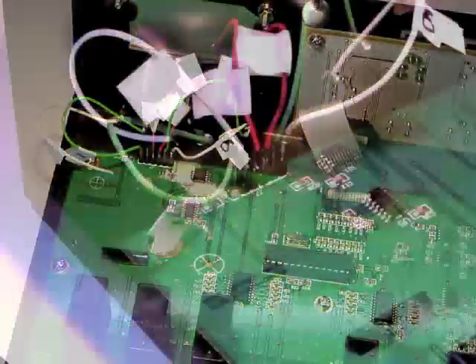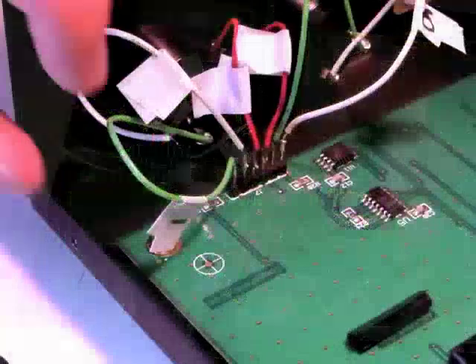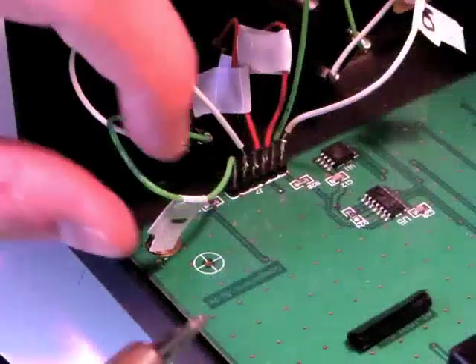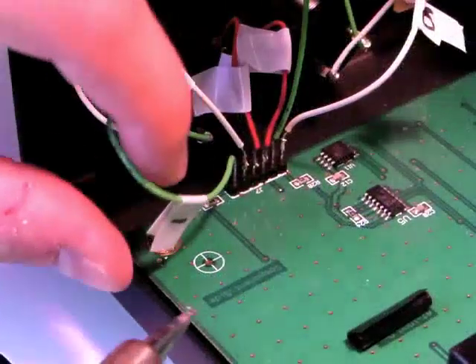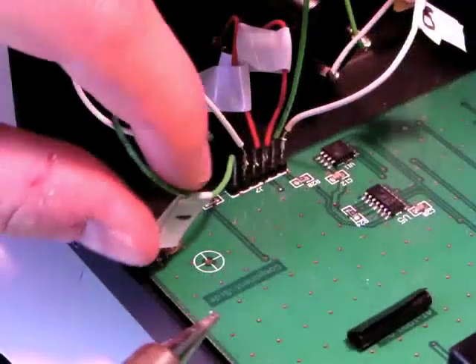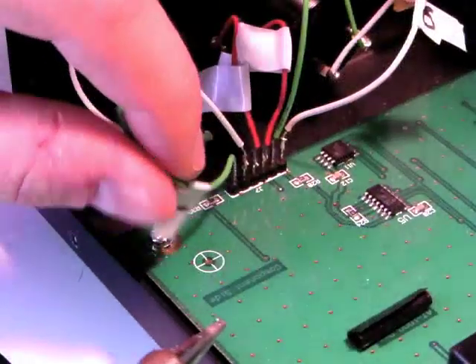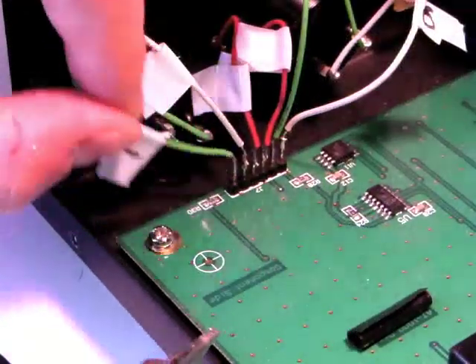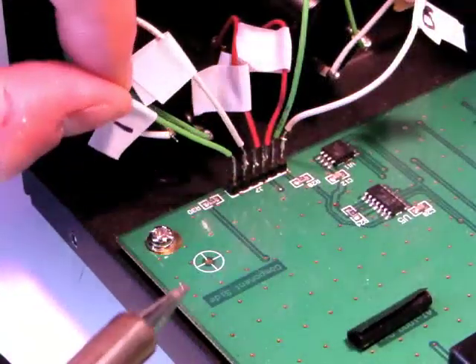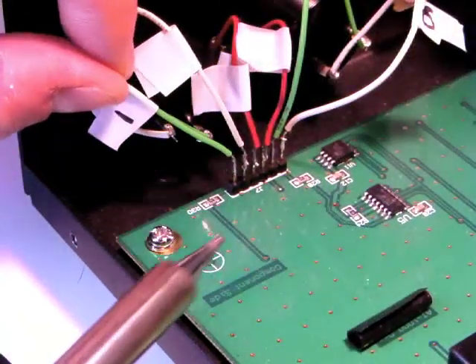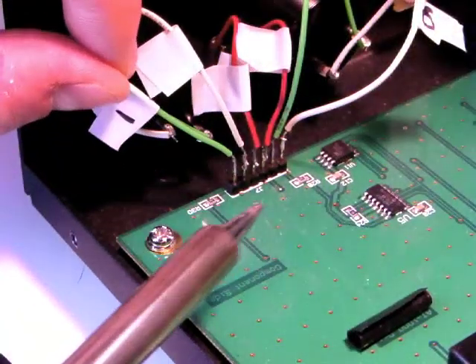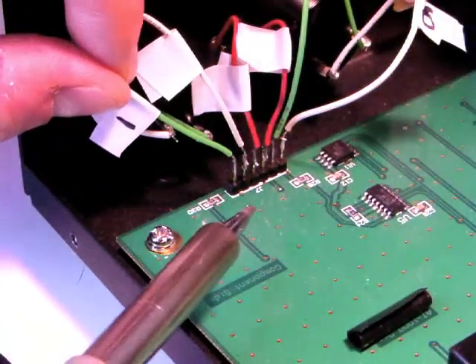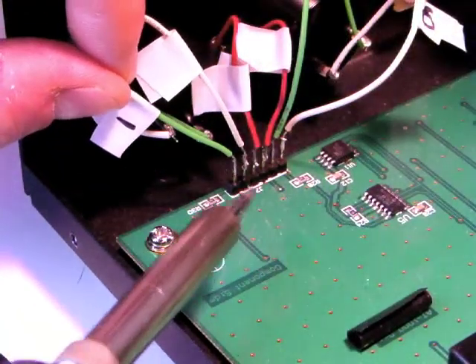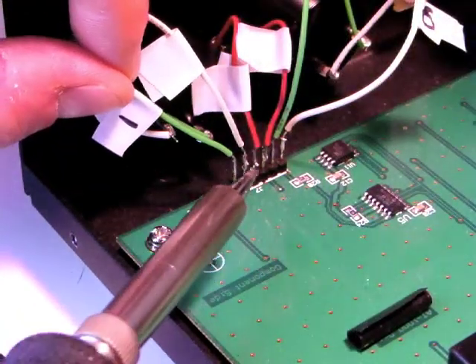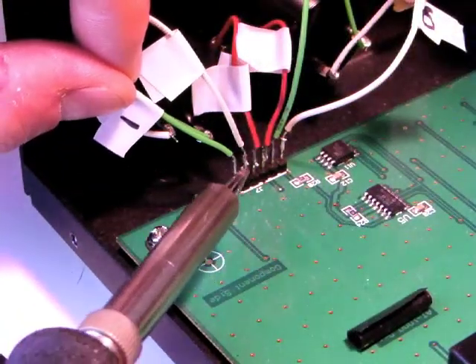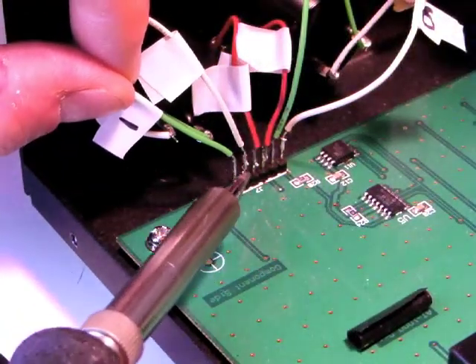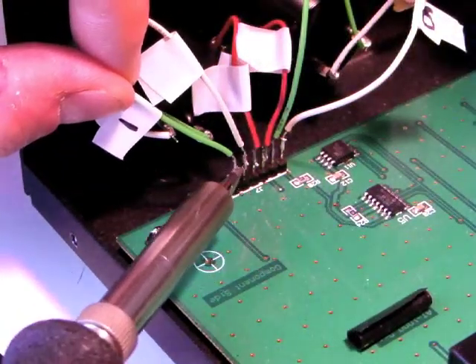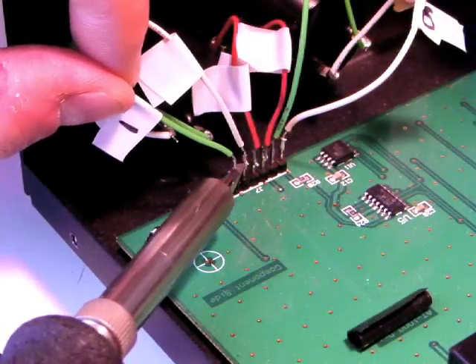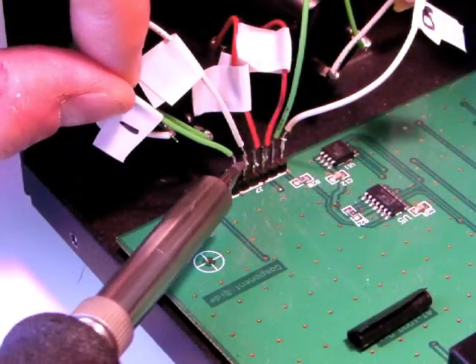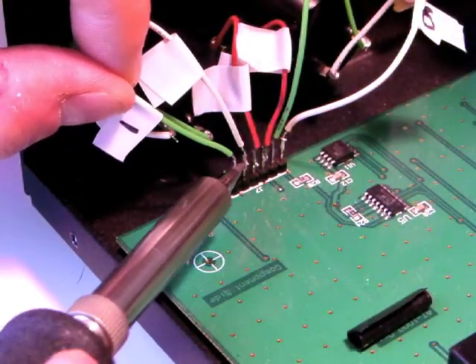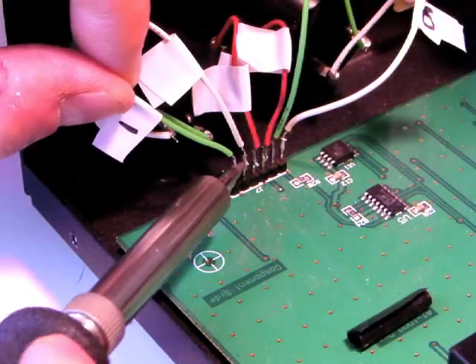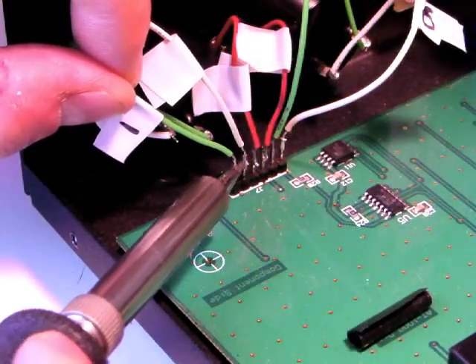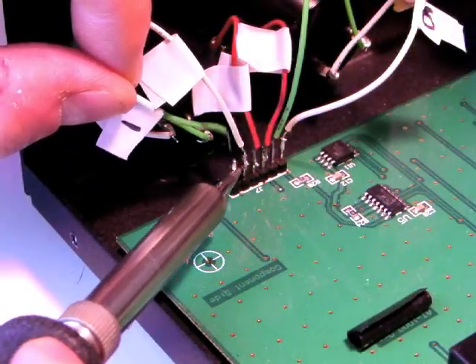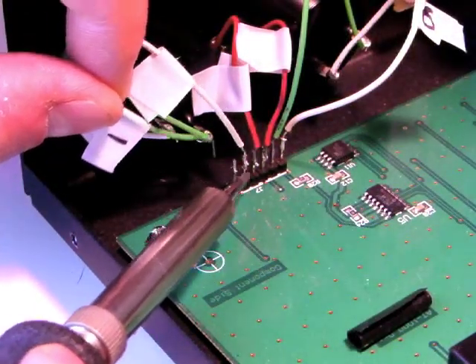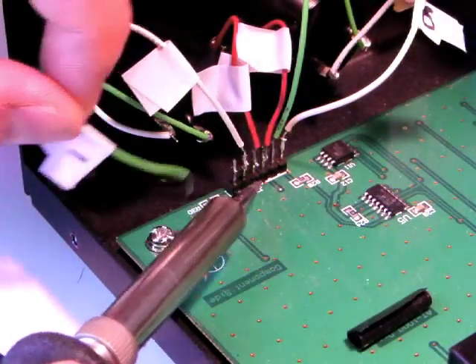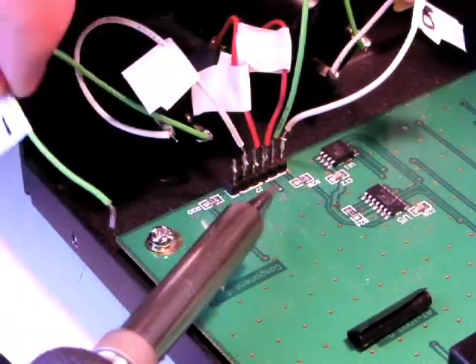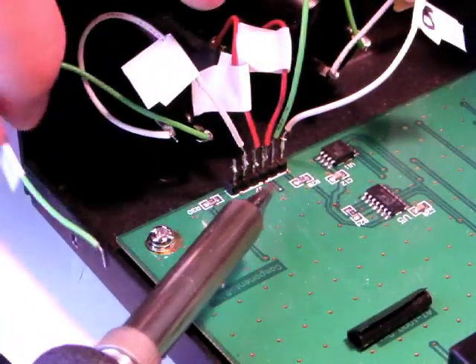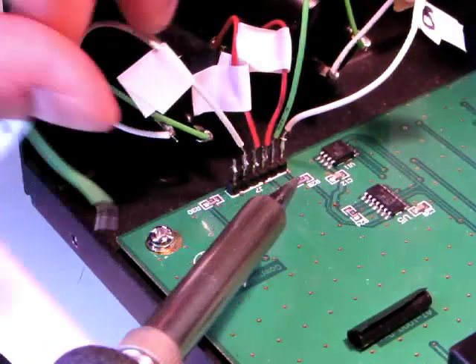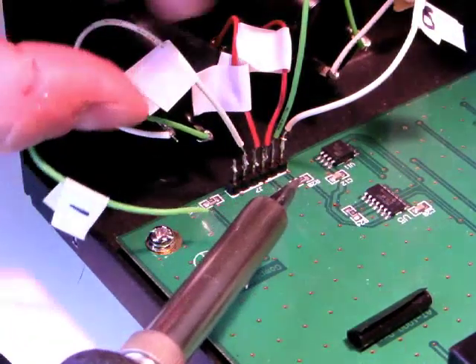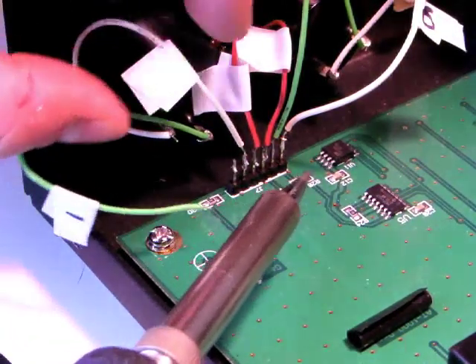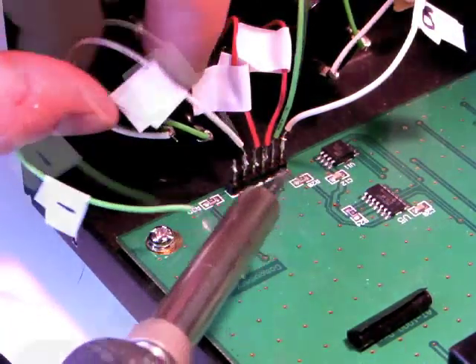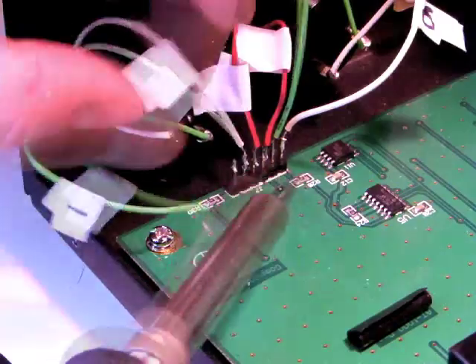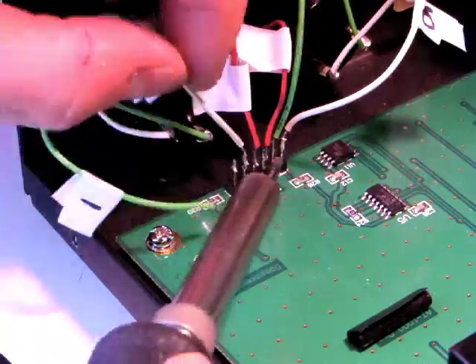Using a soldering iron, desolder all six of these wires from the circuit board.